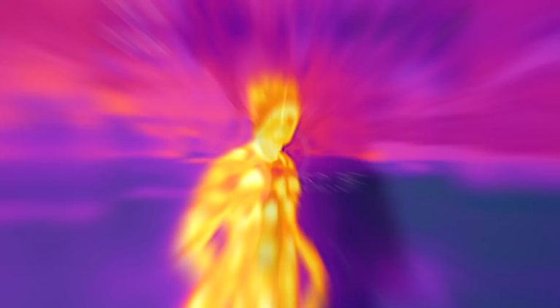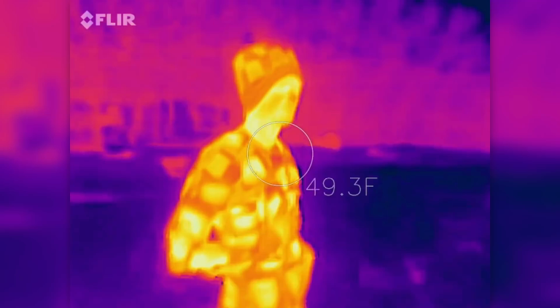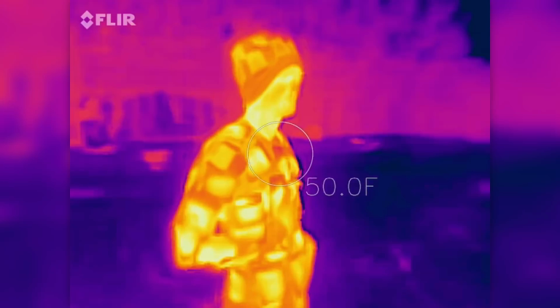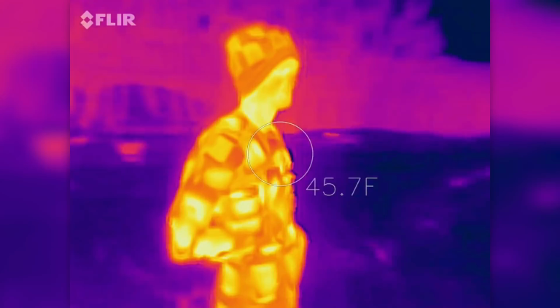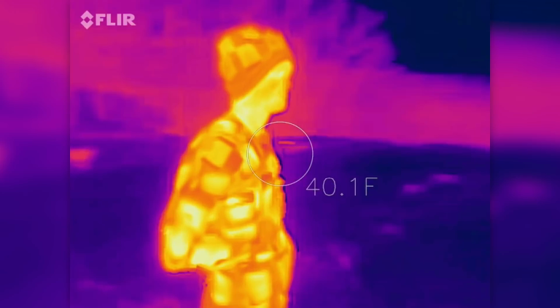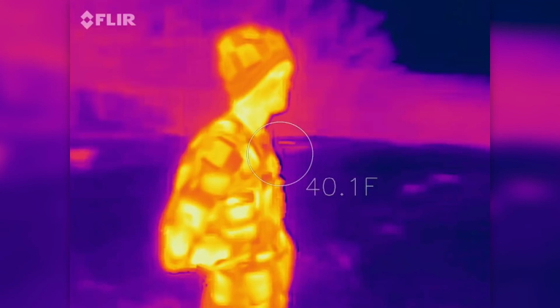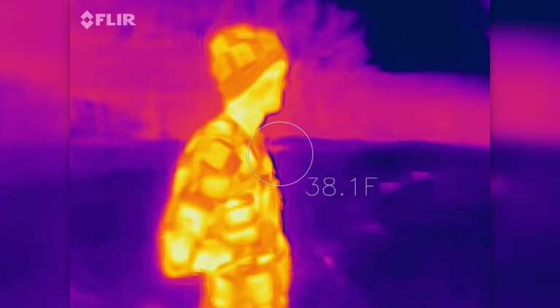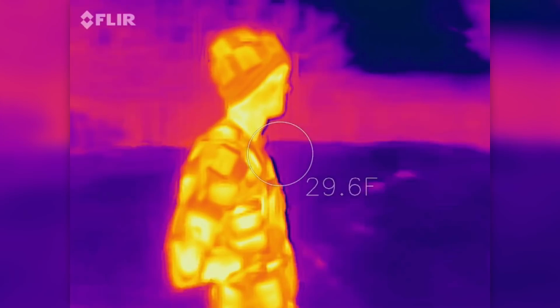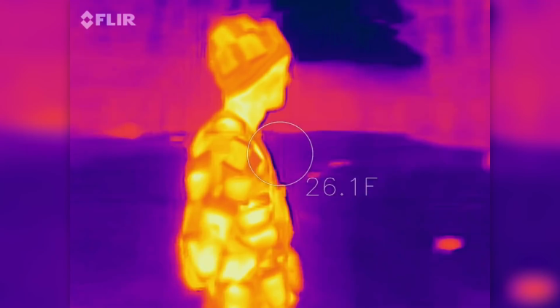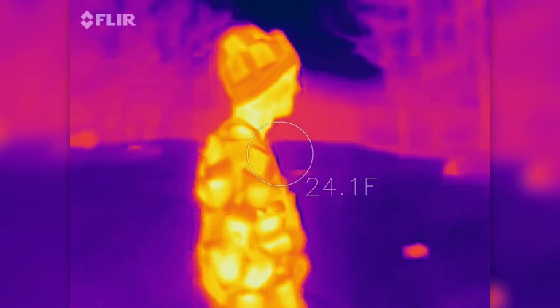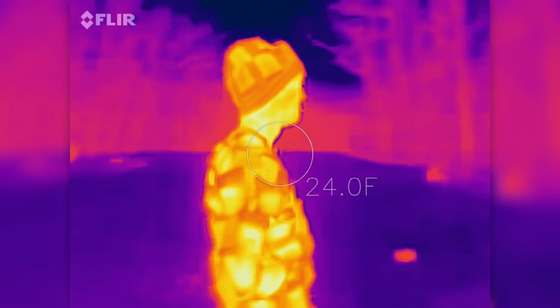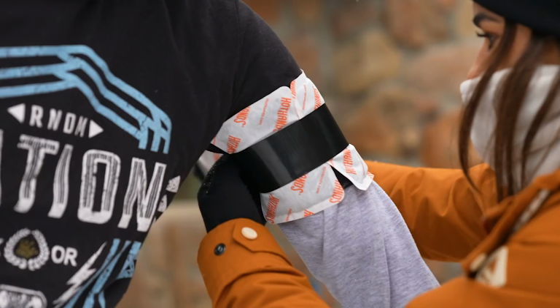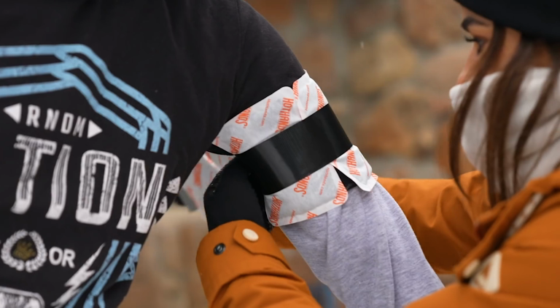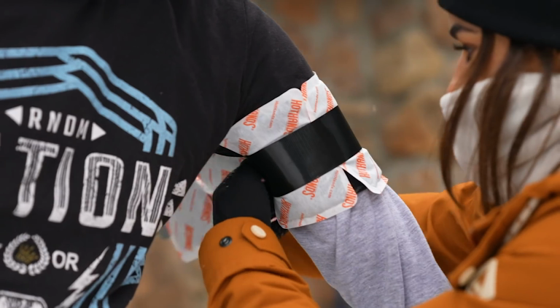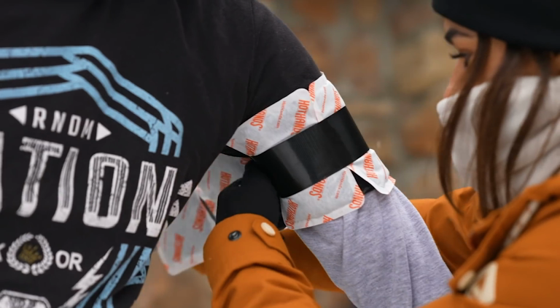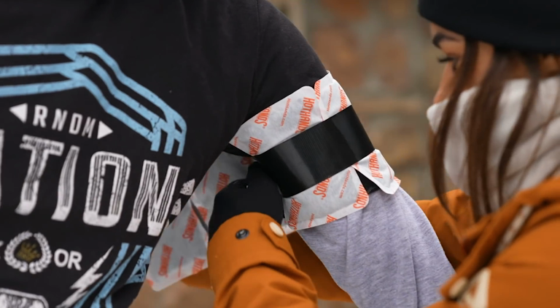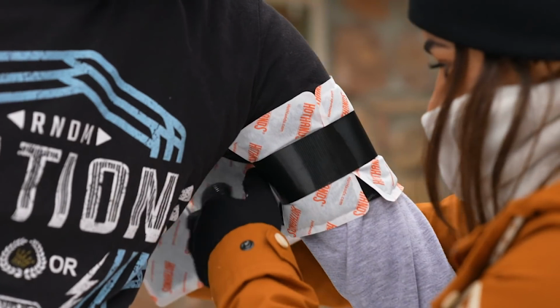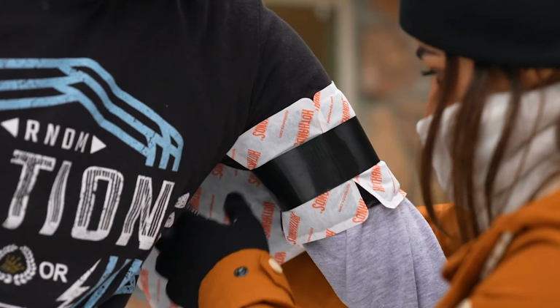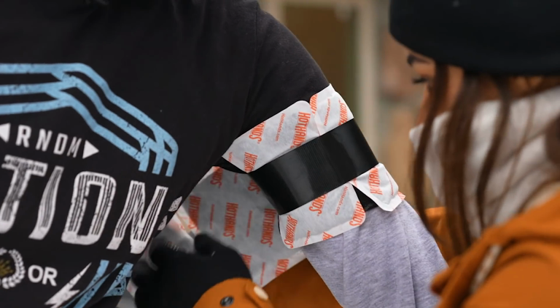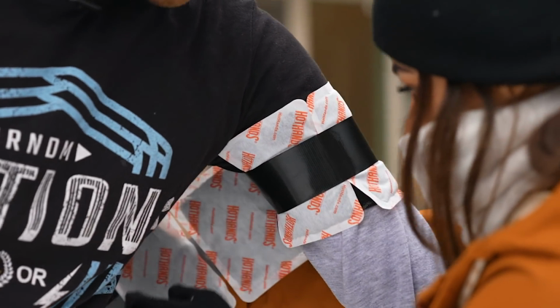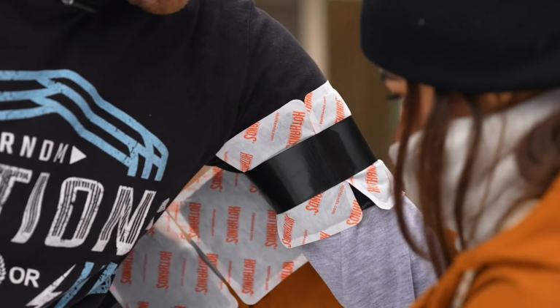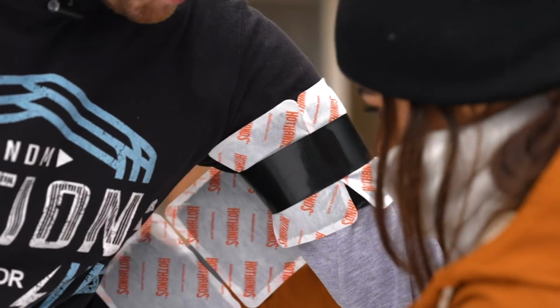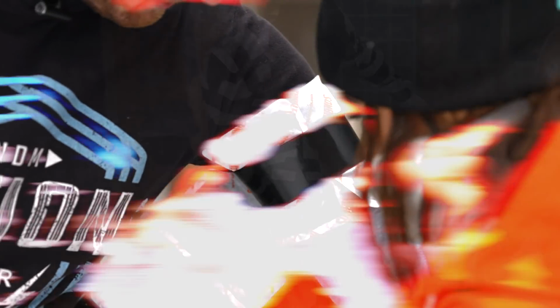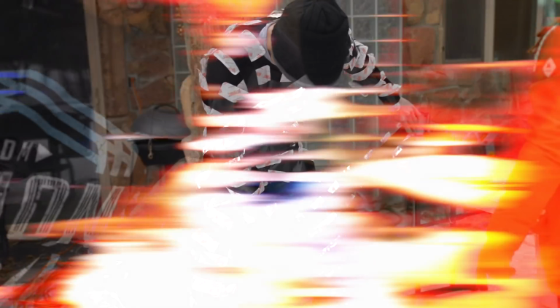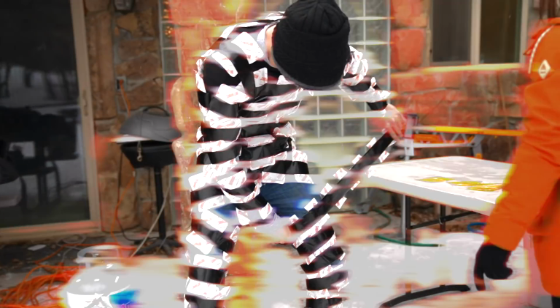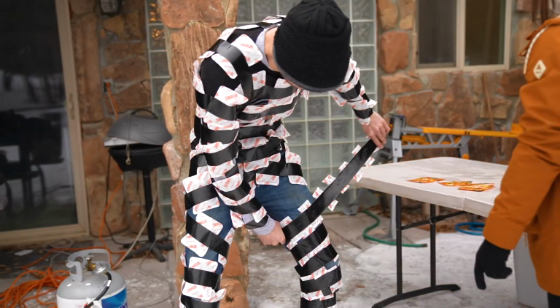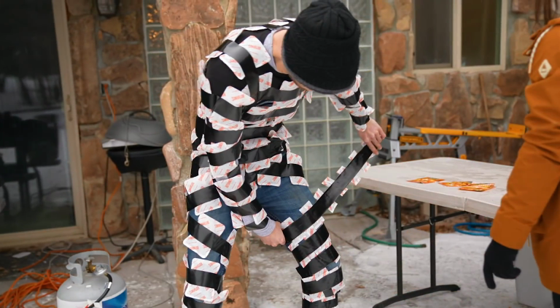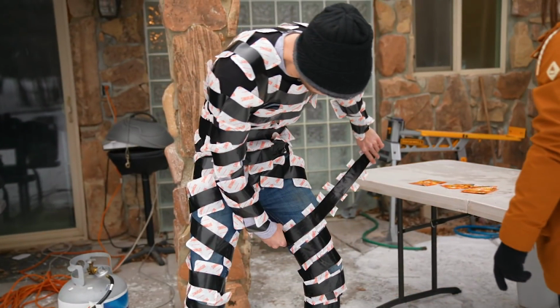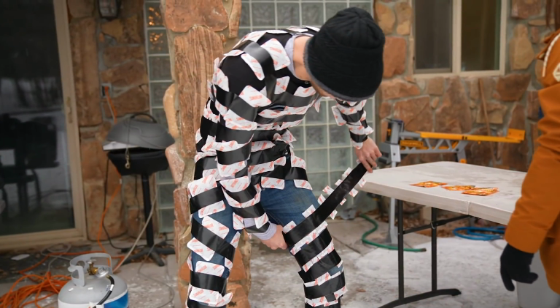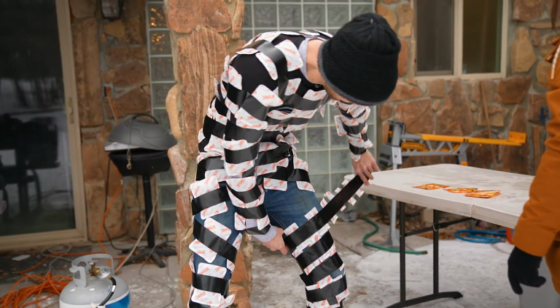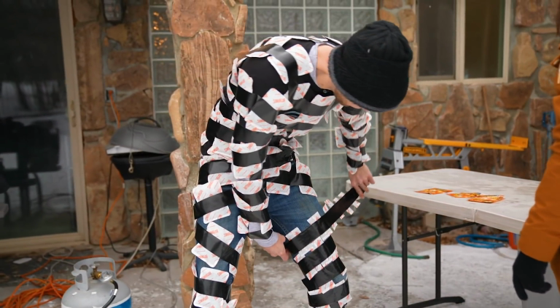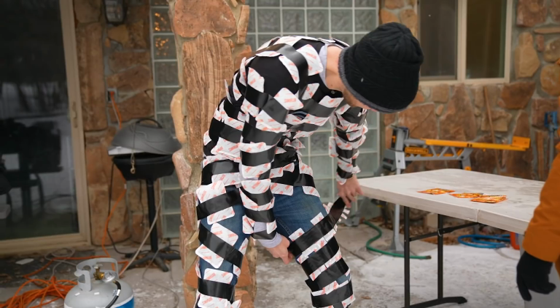Today we're gonna see how much it'll heat a person up if they have 100 hand warmers taped to their clothing.